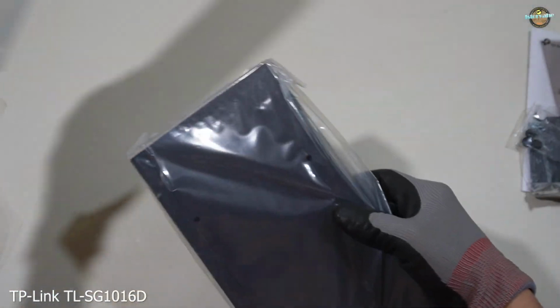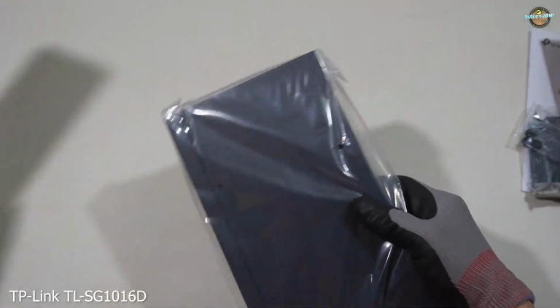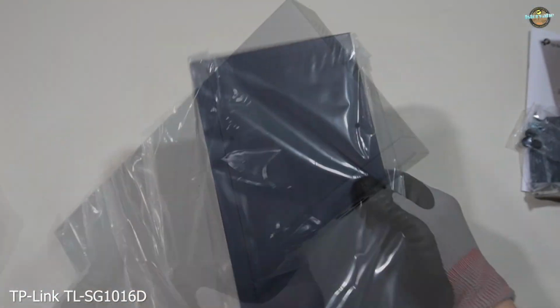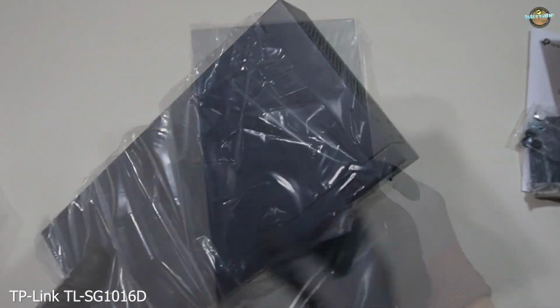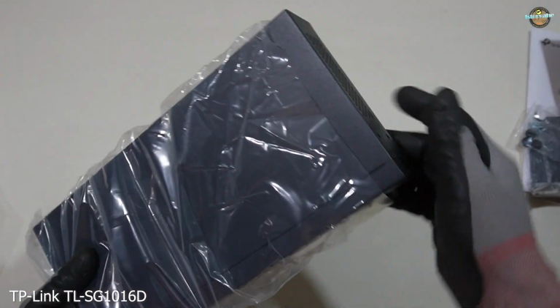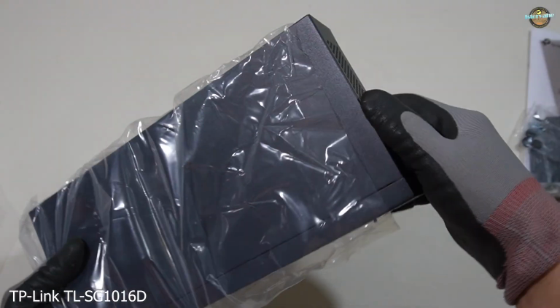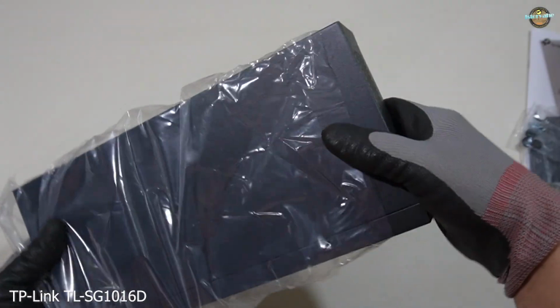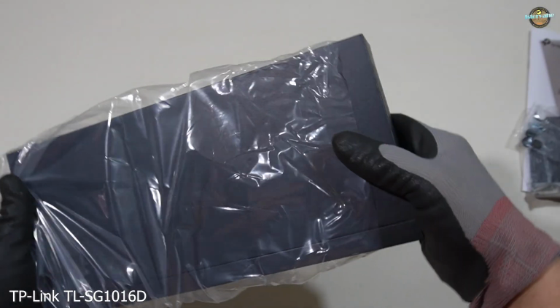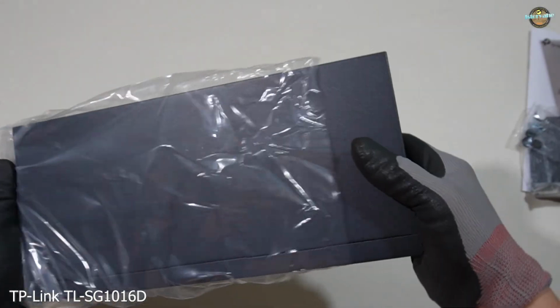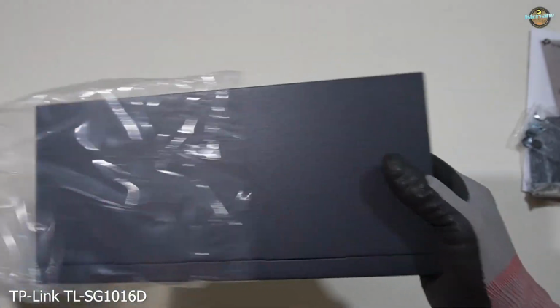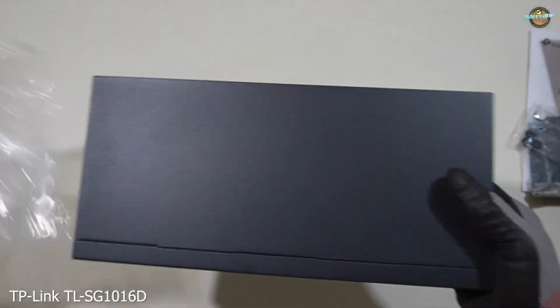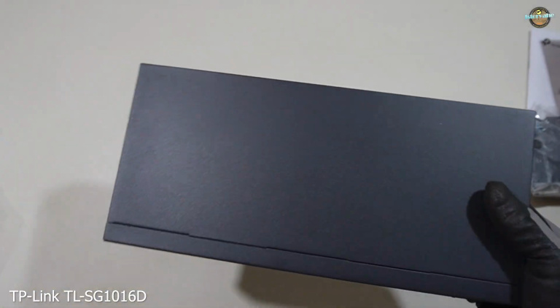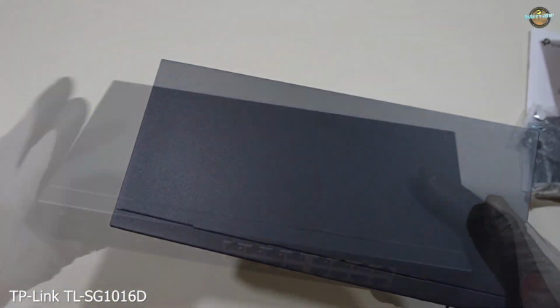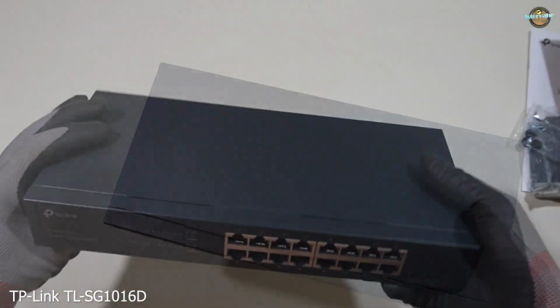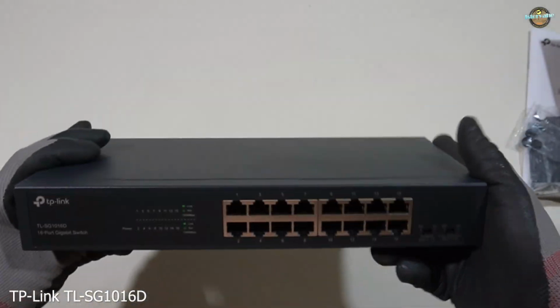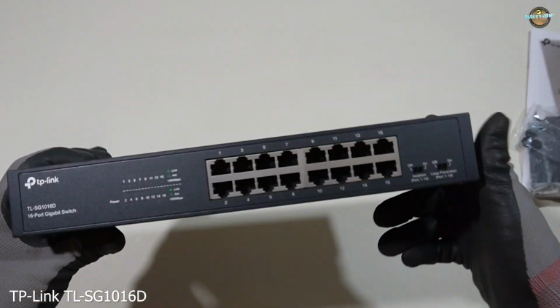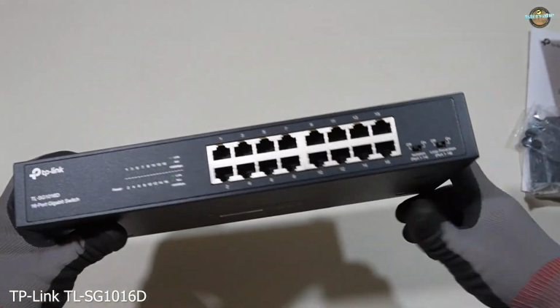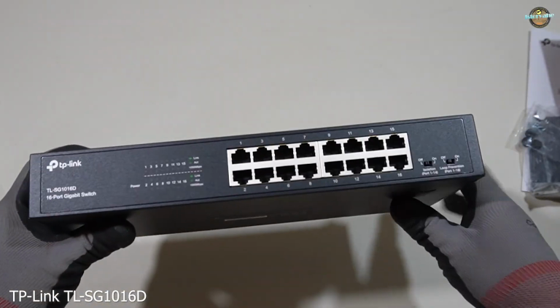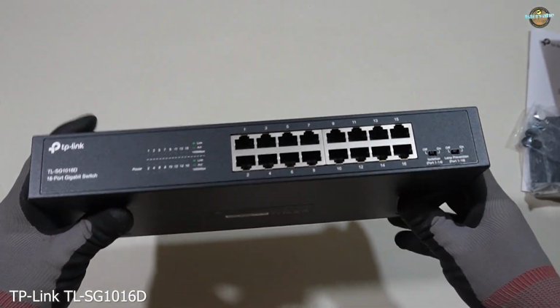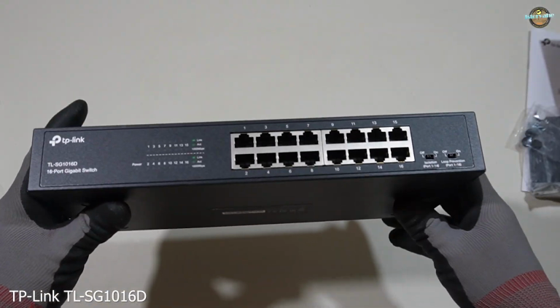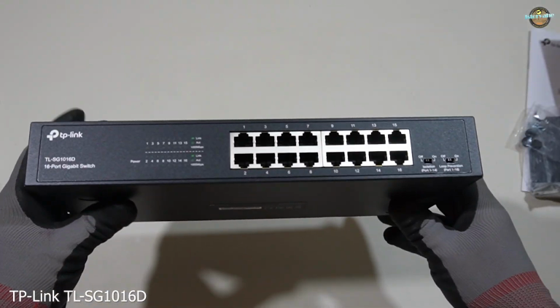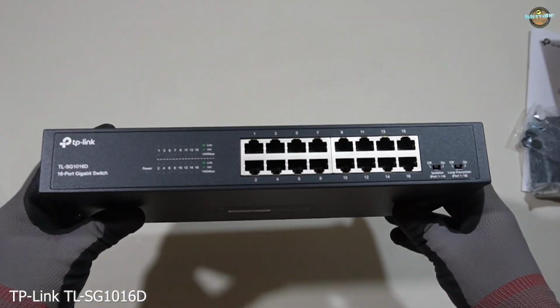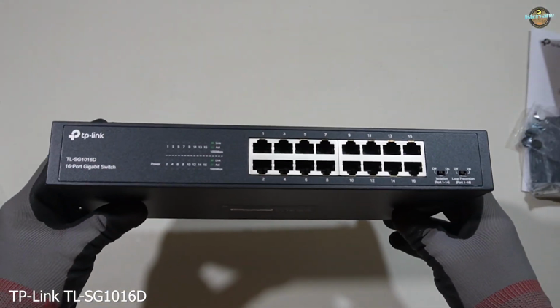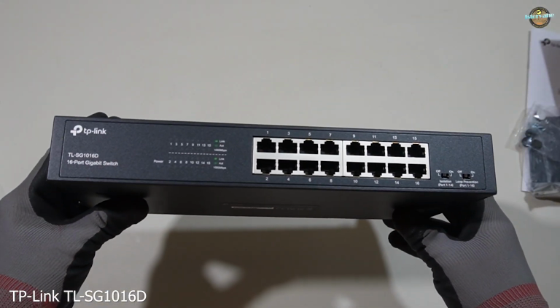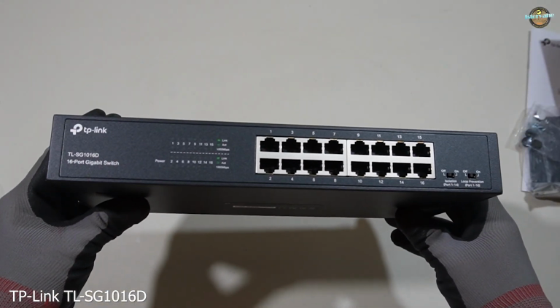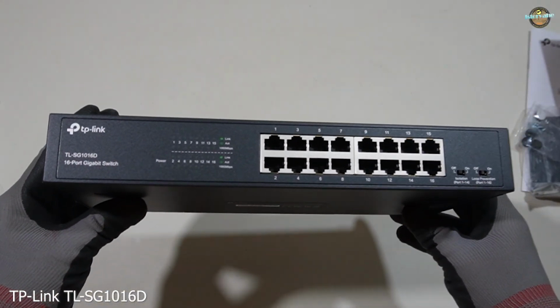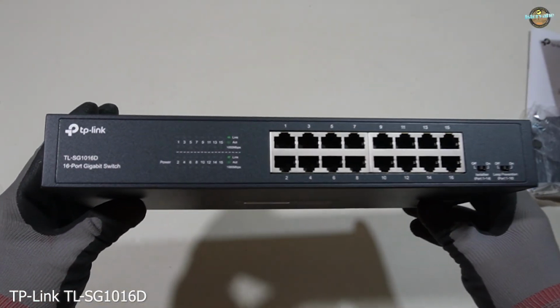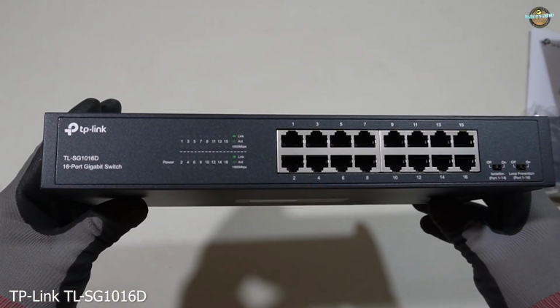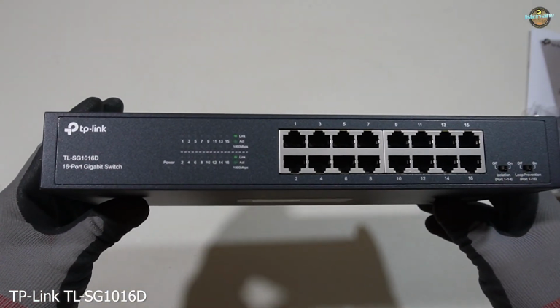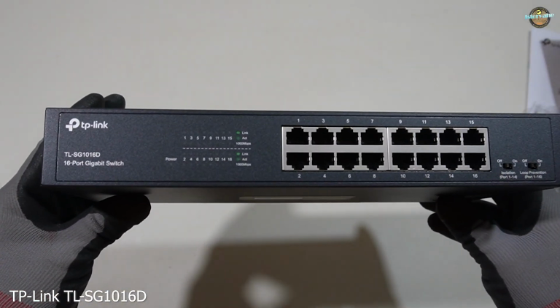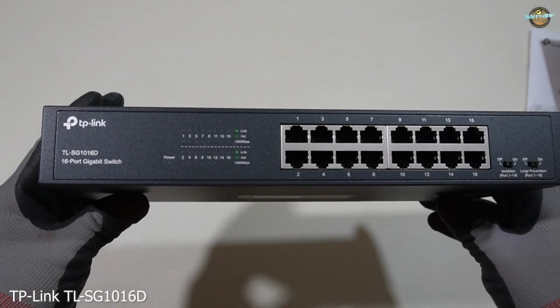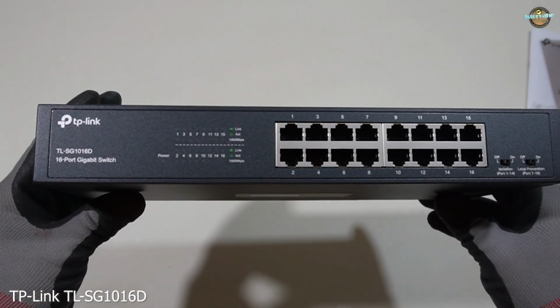It's surprisingly compact for a 16-port switch, making it ideal for desktop setups.